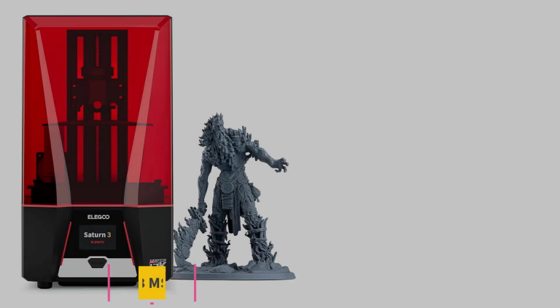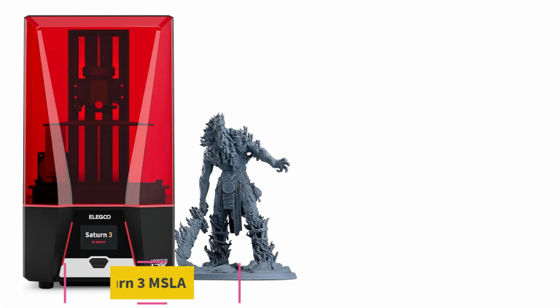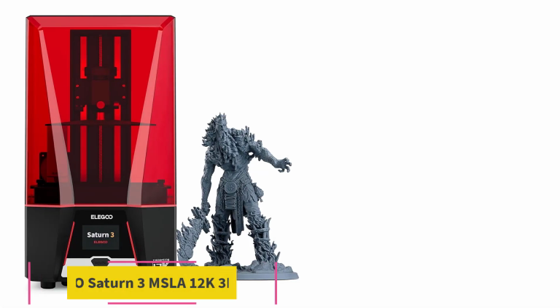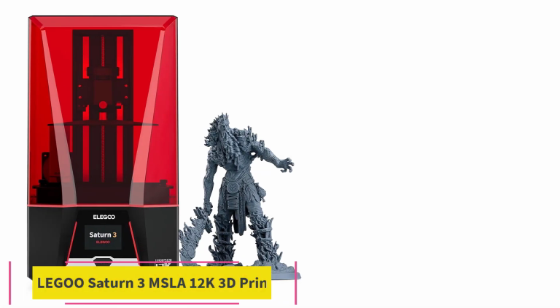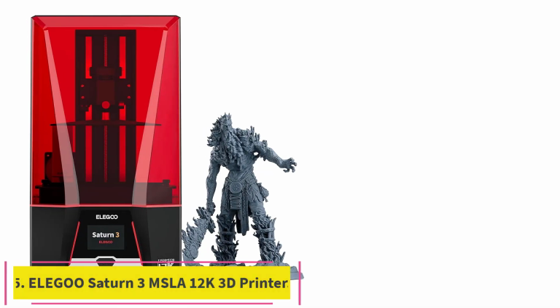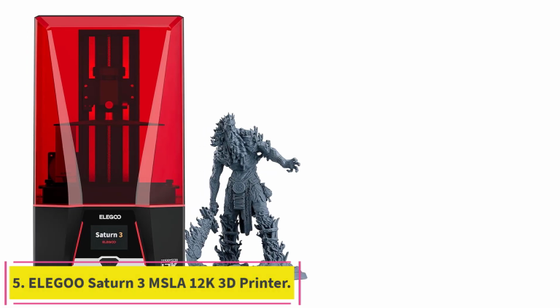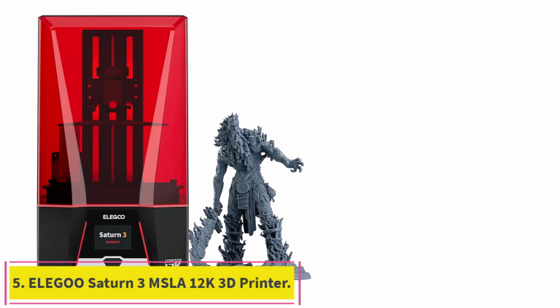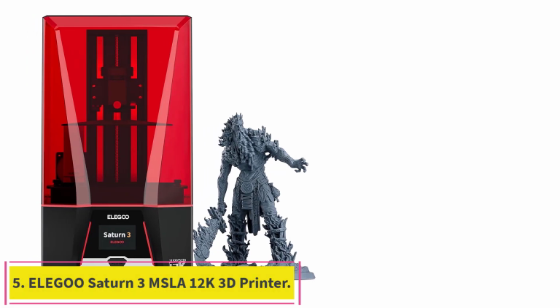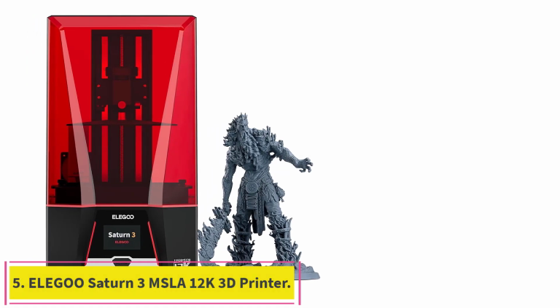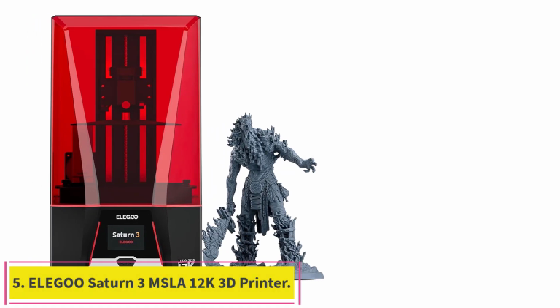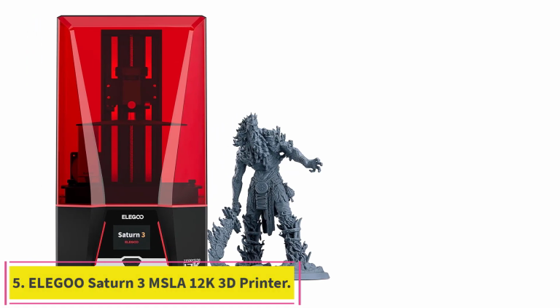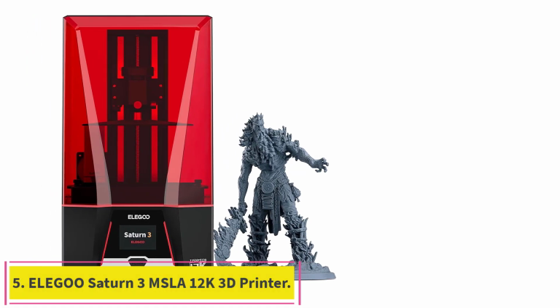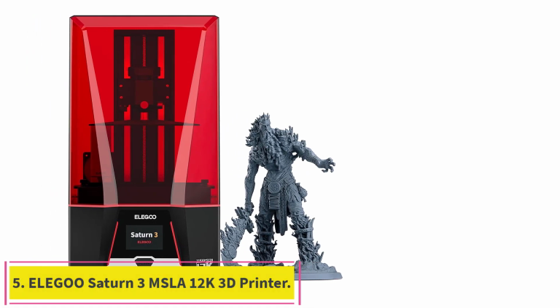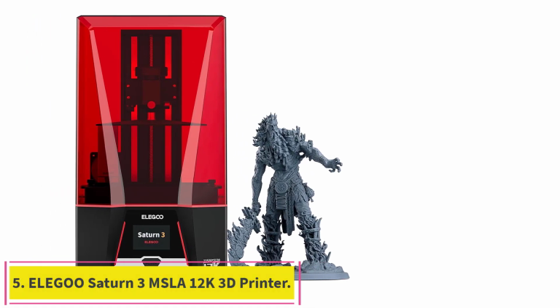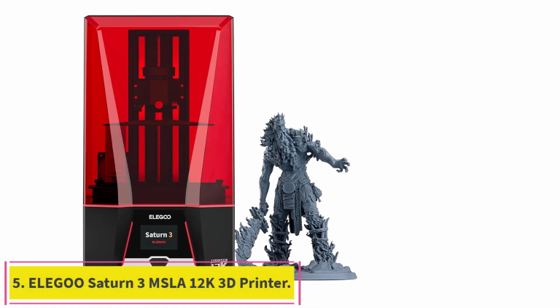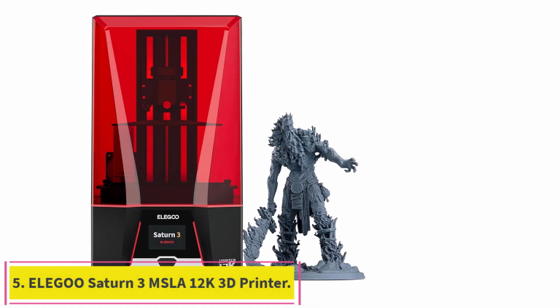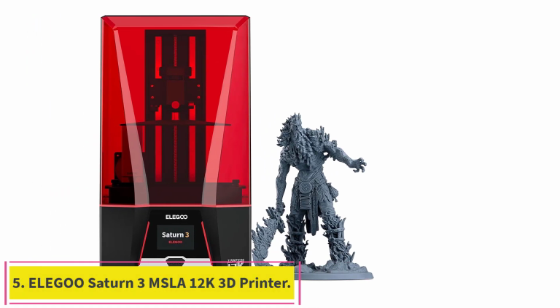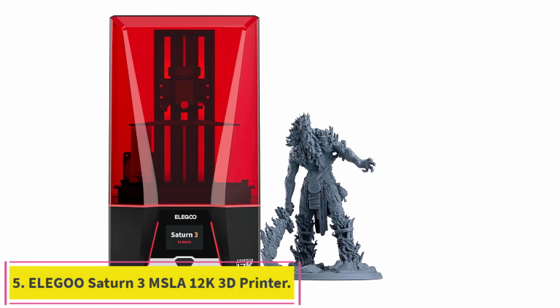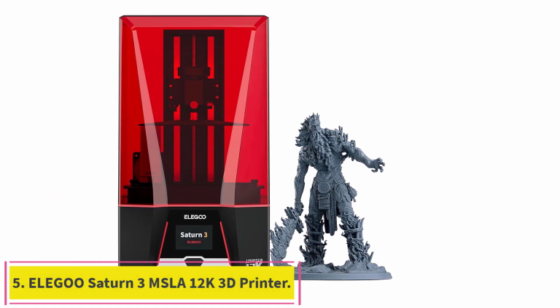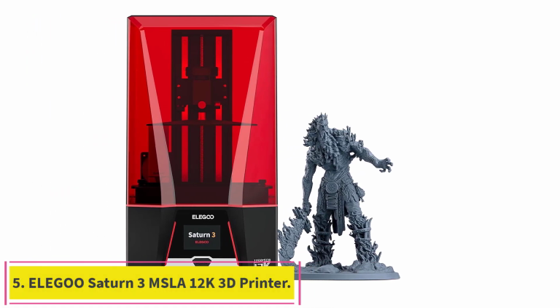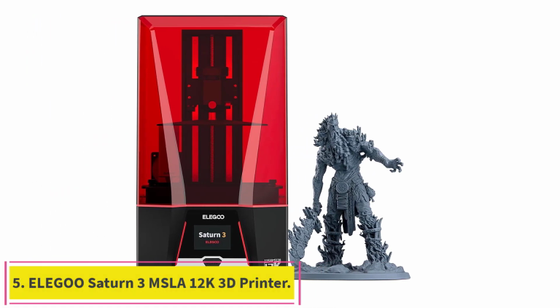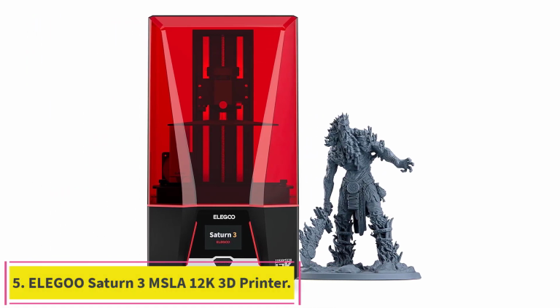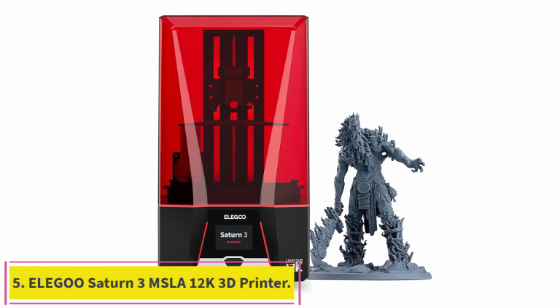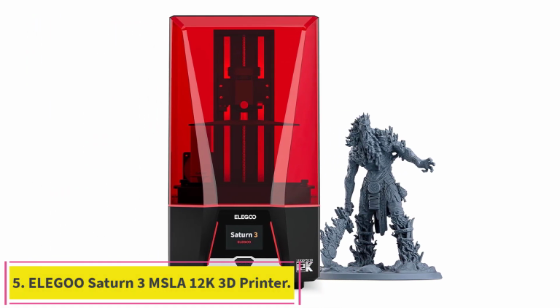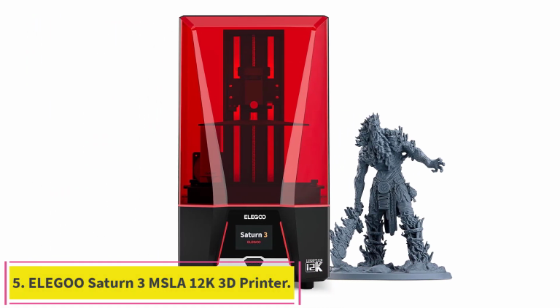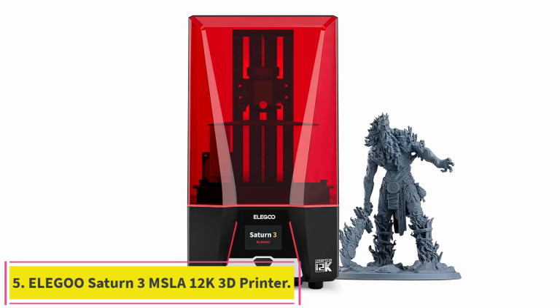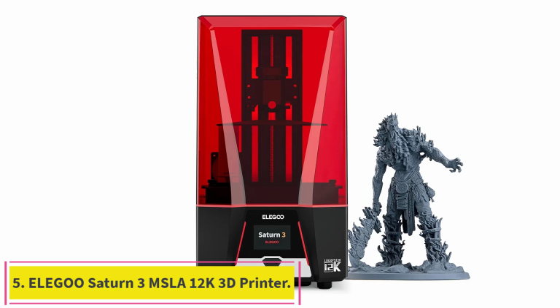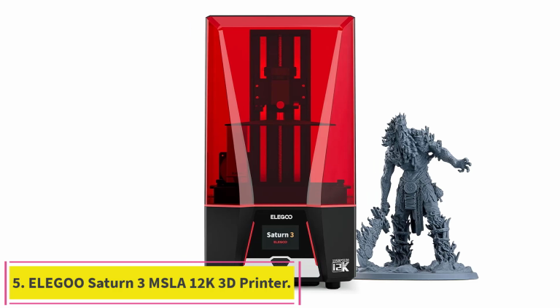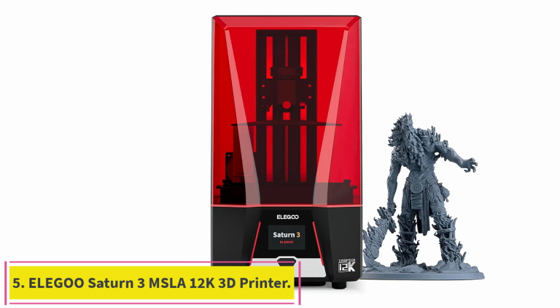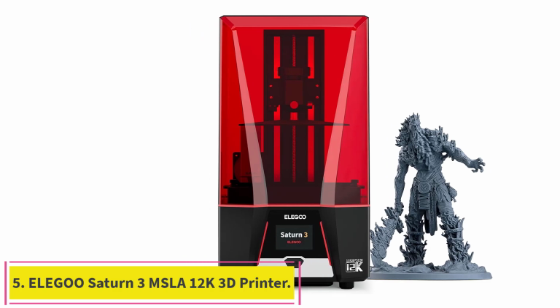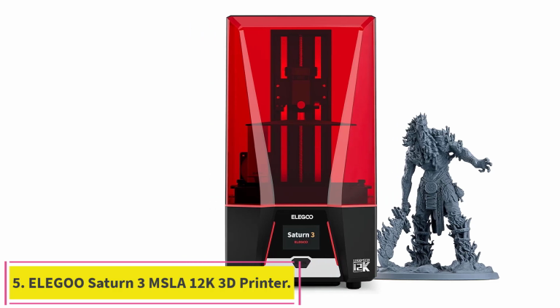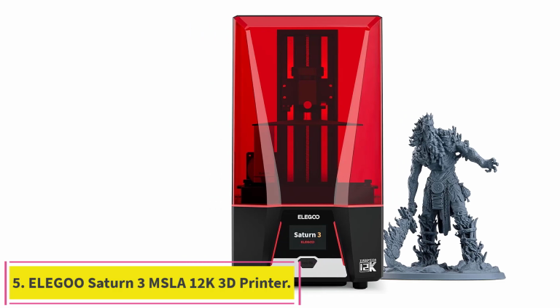Number 5: the Elegoo Saturn 3 MSLA 12K 3D Printer.